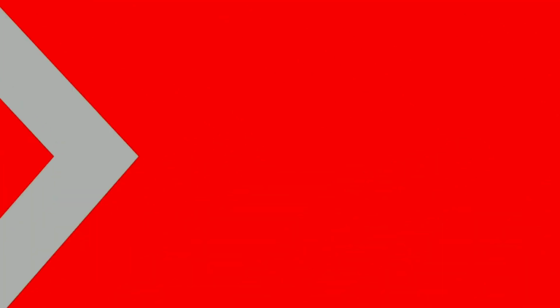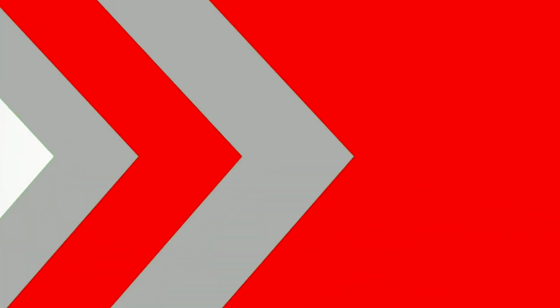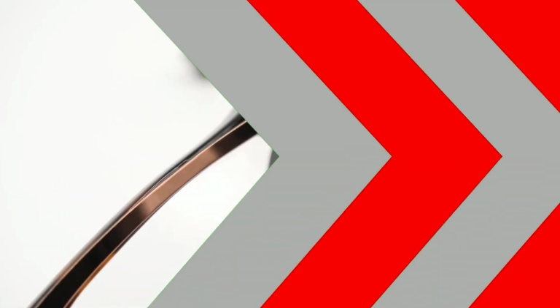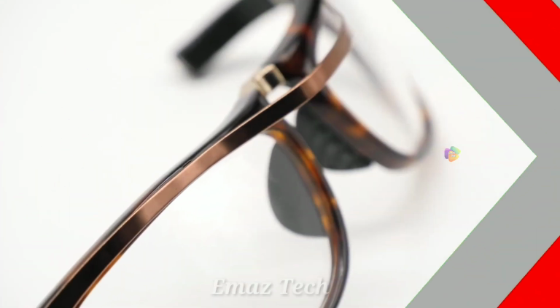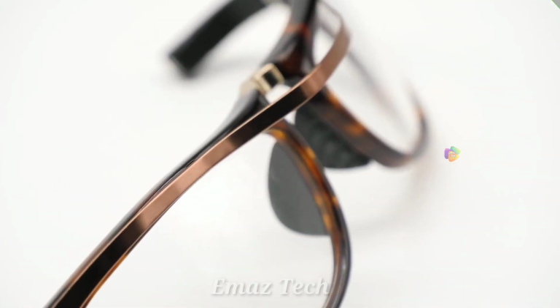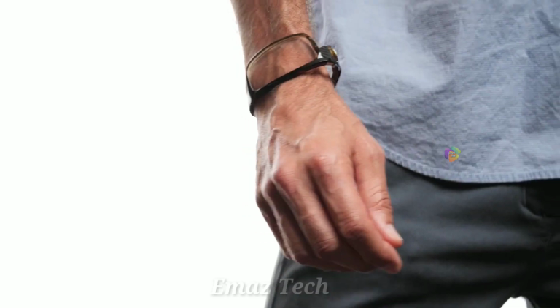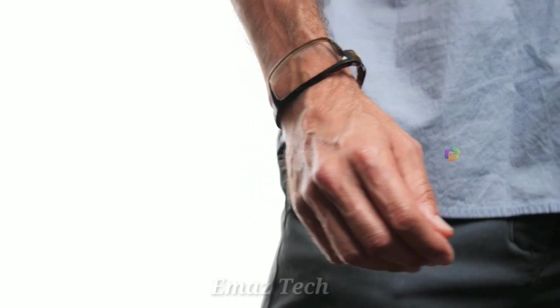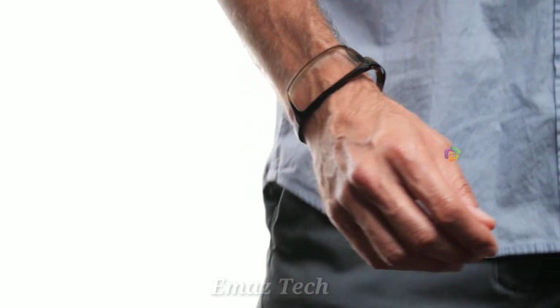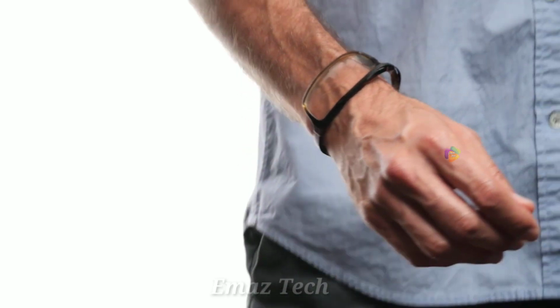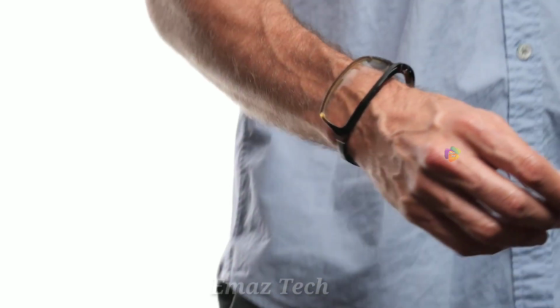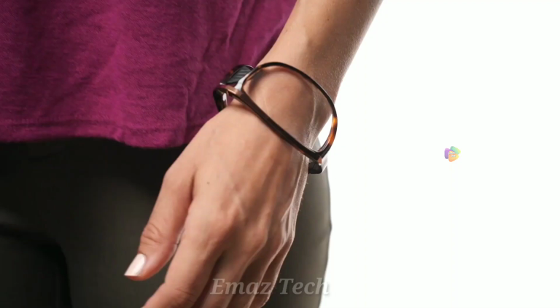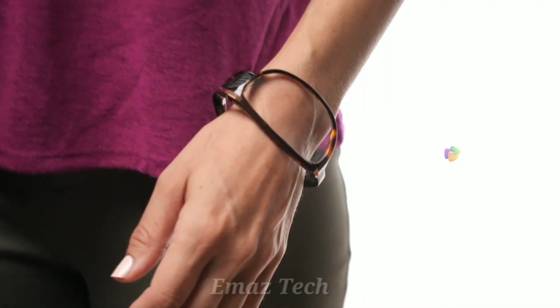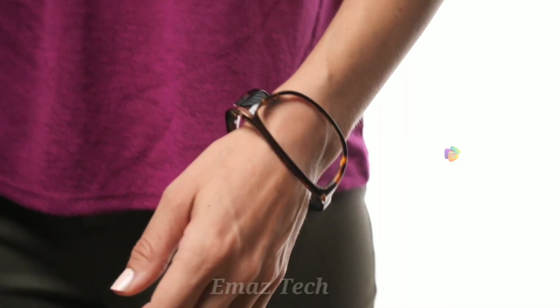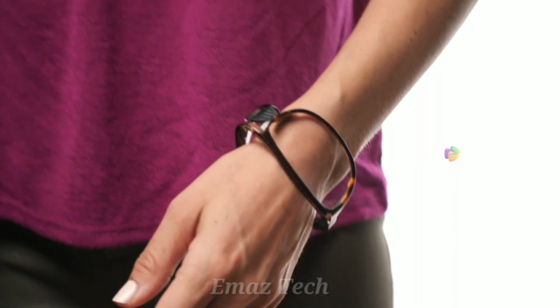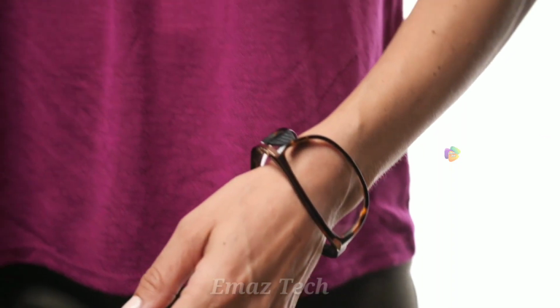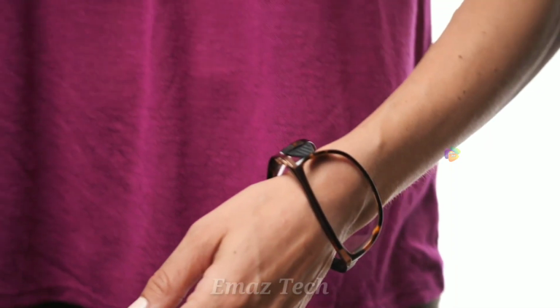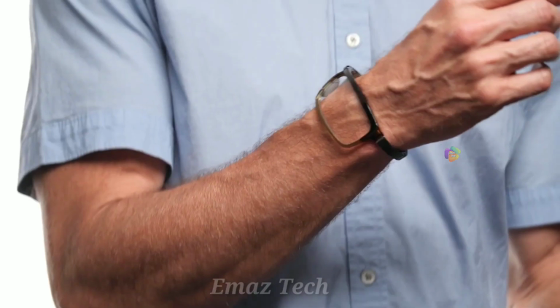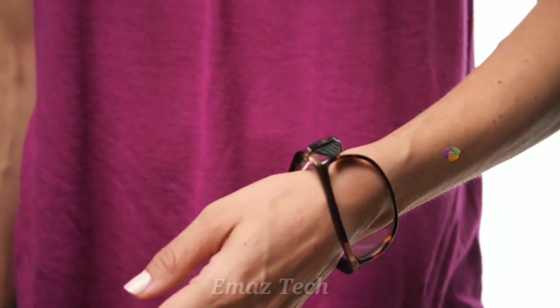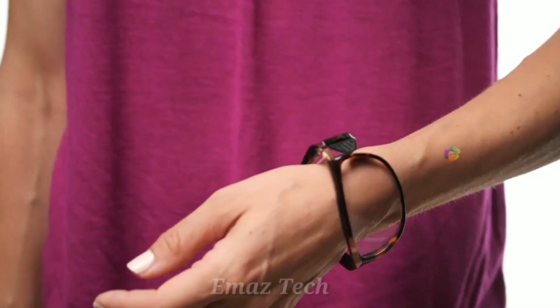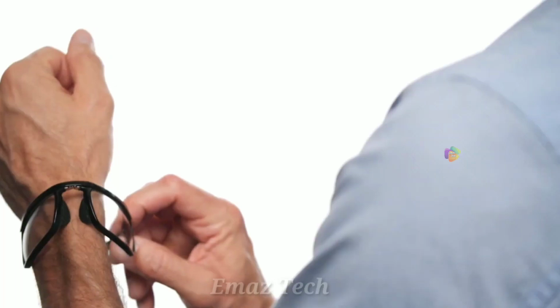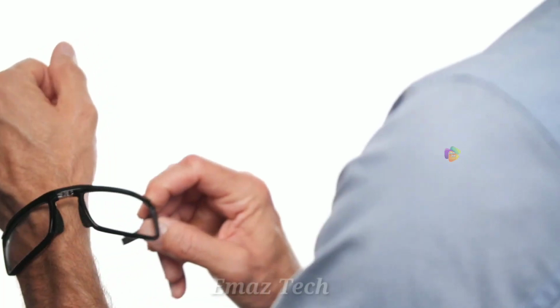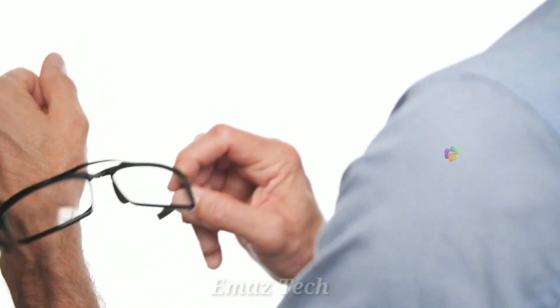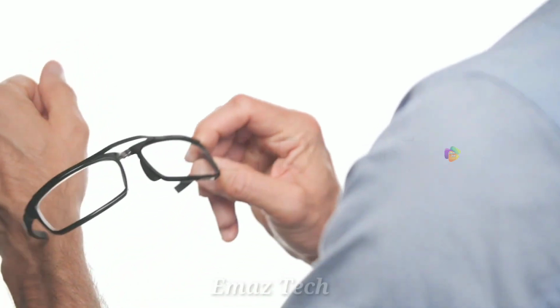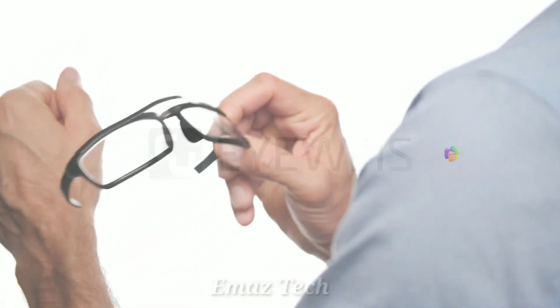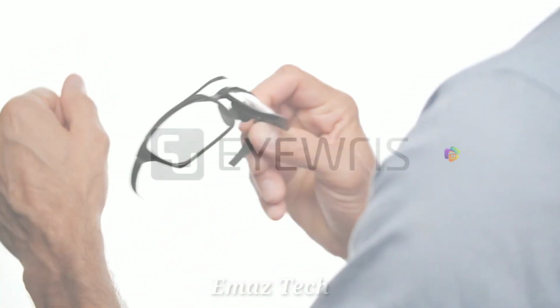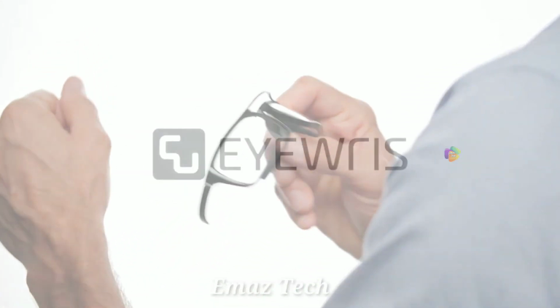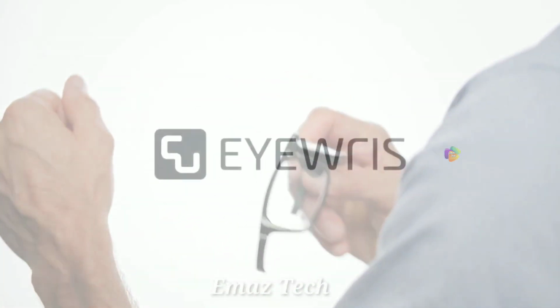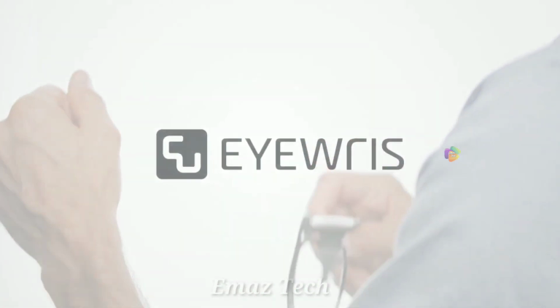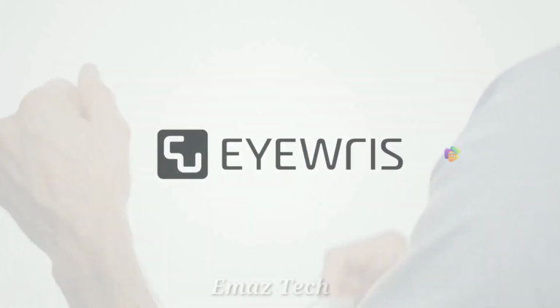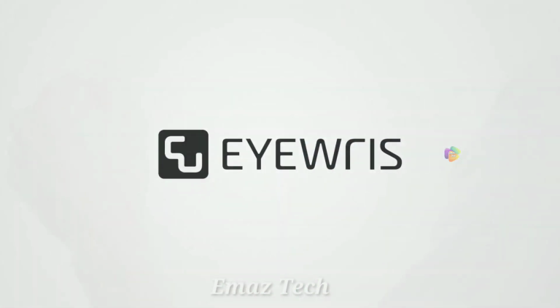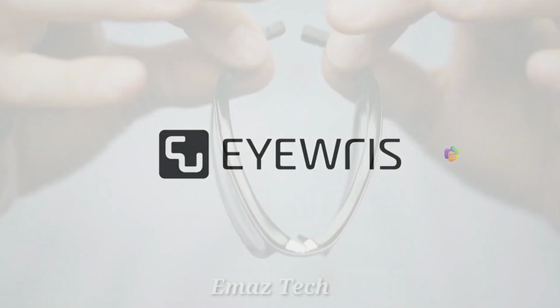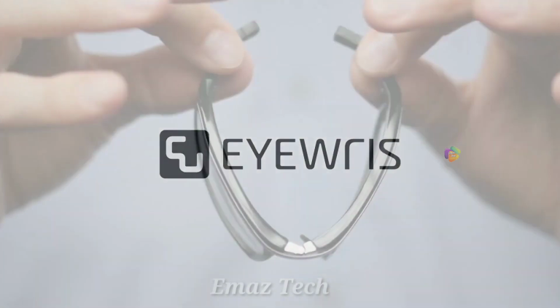This next product is very useful. This is why we use glasses a lot.